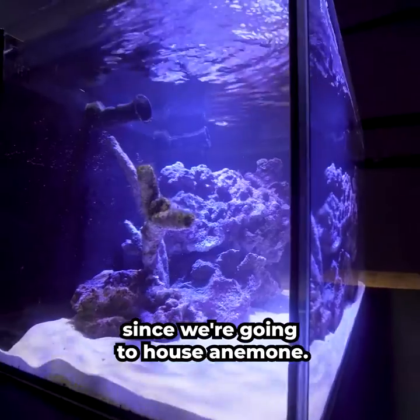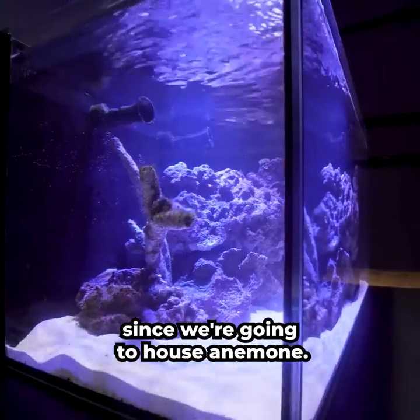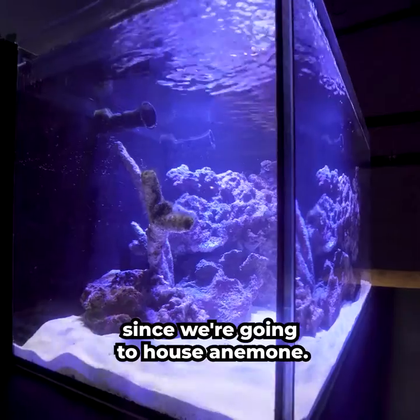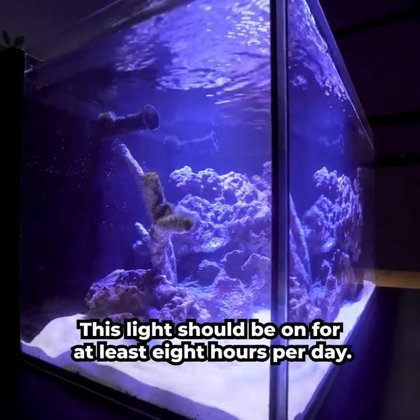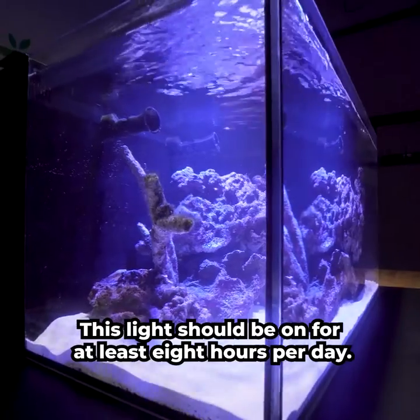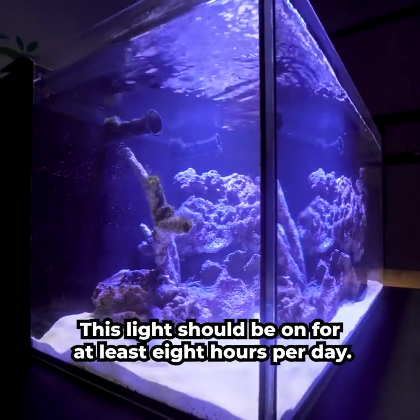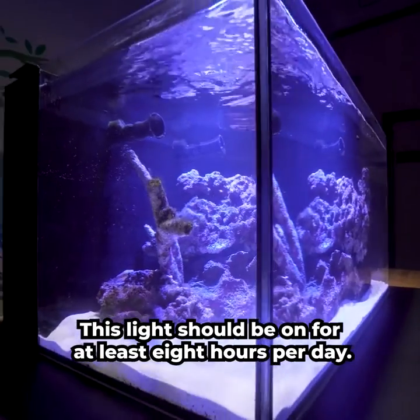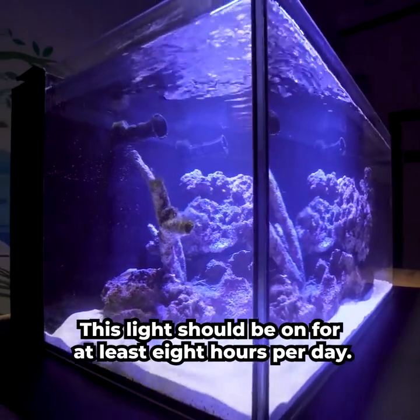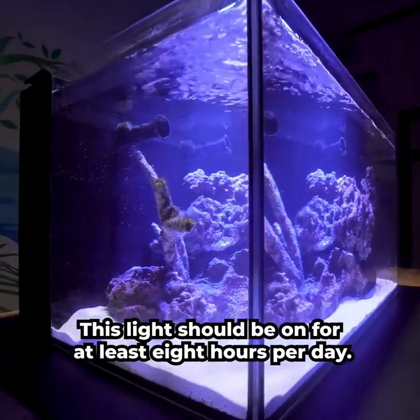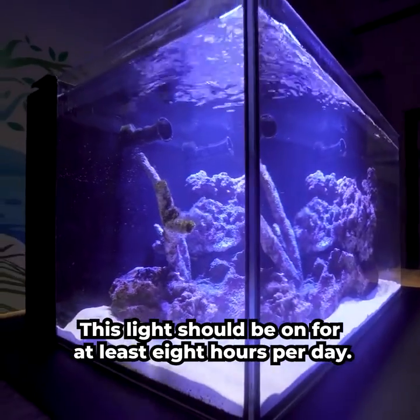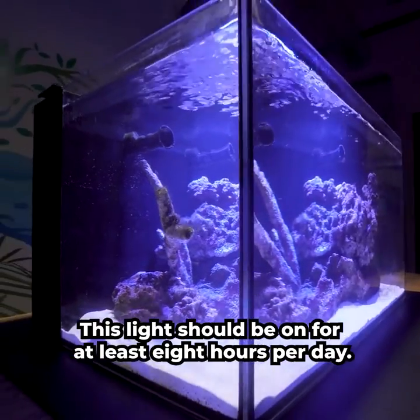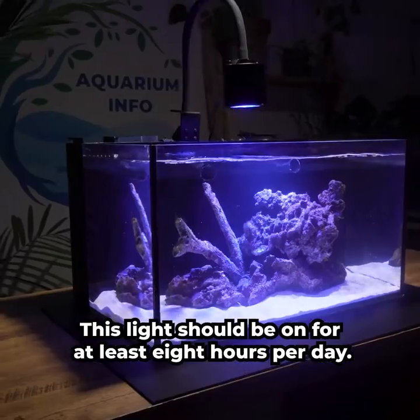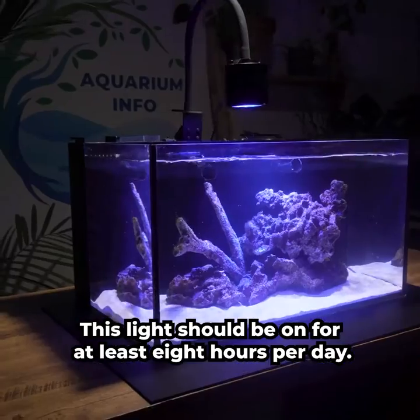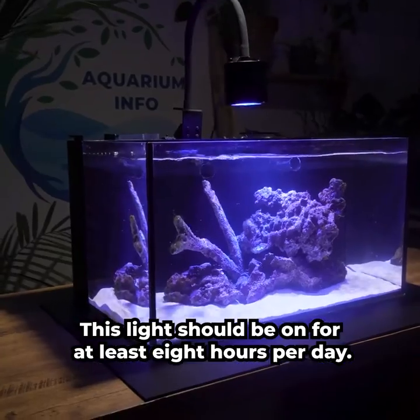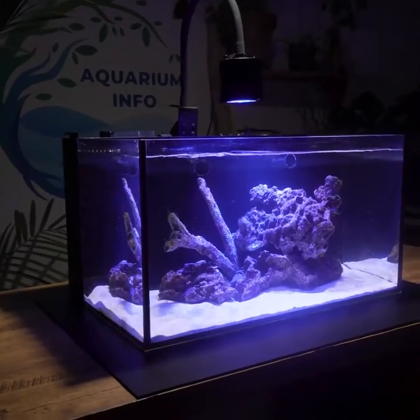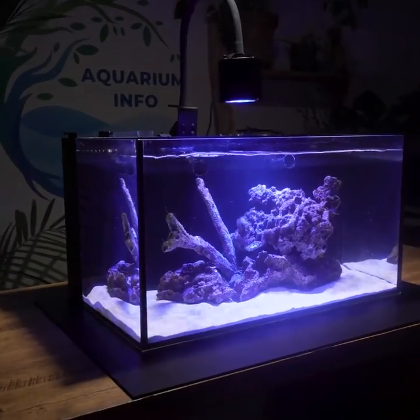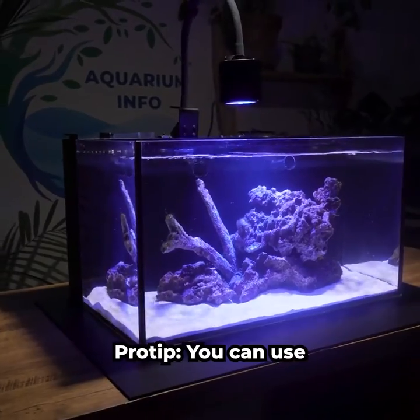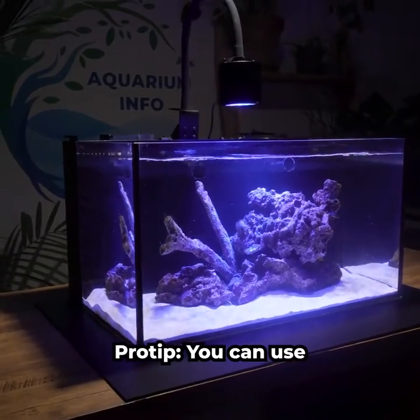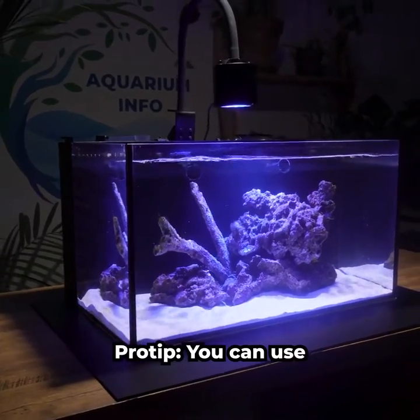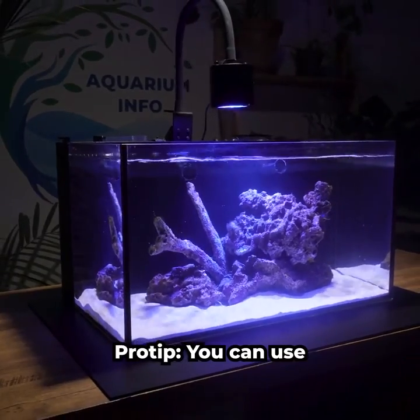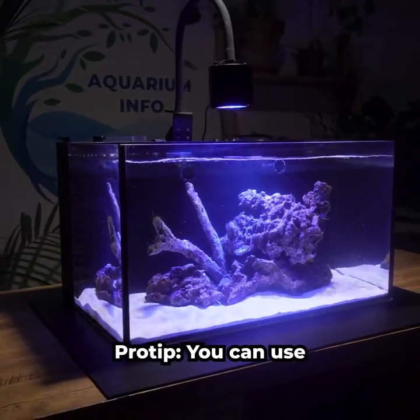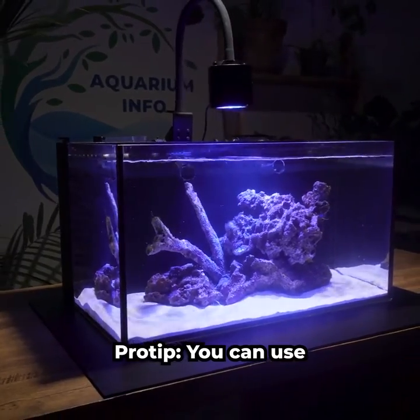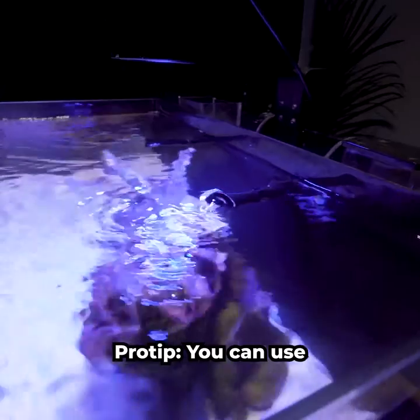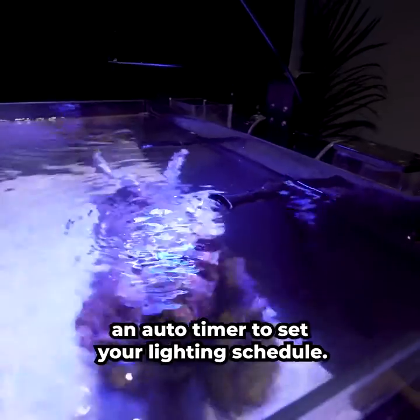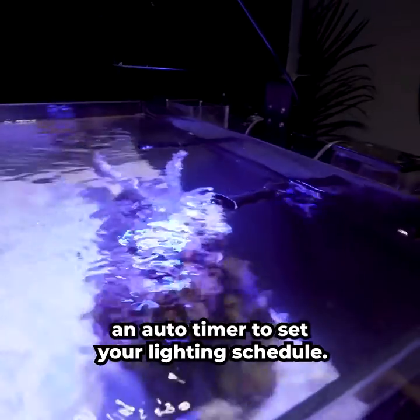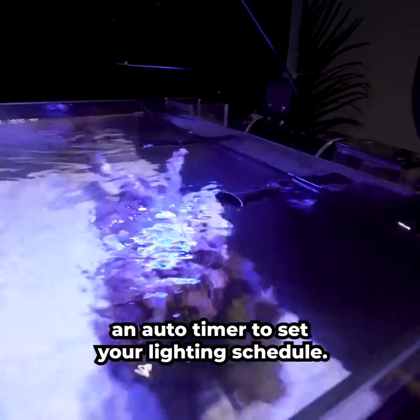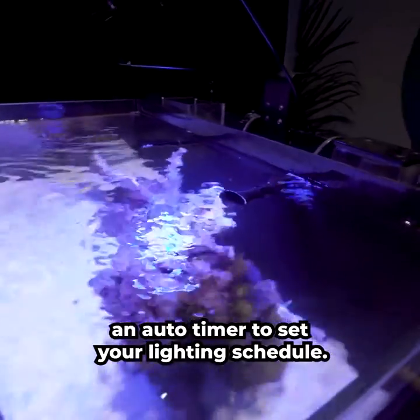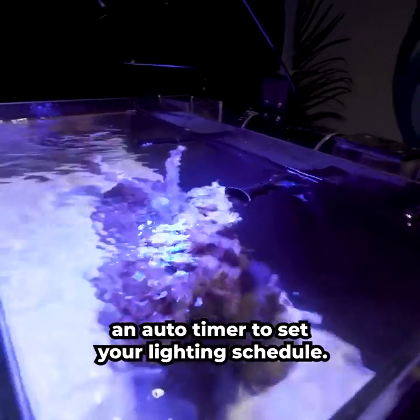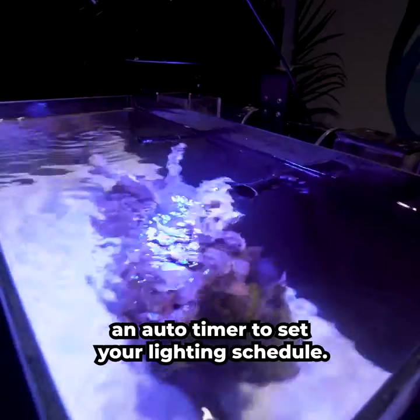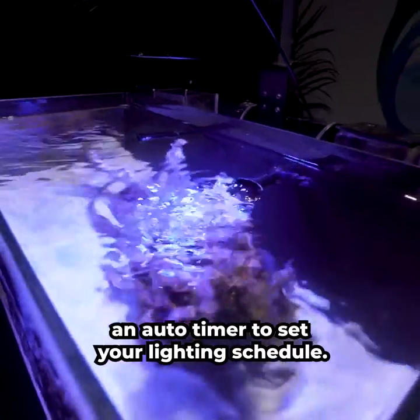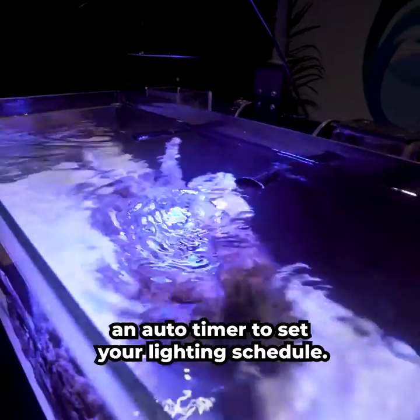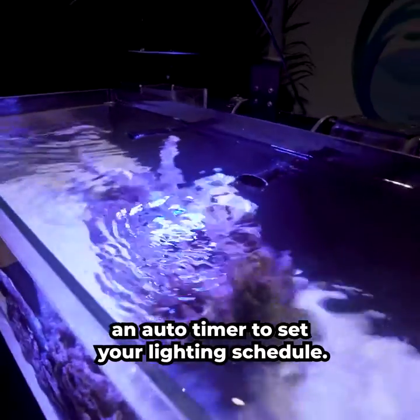Our setup will require a strong reef light since we're going to house an anemone. This light should be on for at least 8 hours per day. Pro tip: you can use an auto timer to set your lighting schedule.